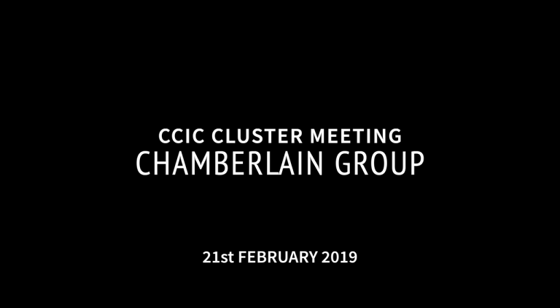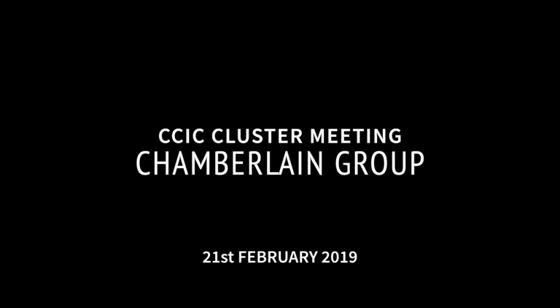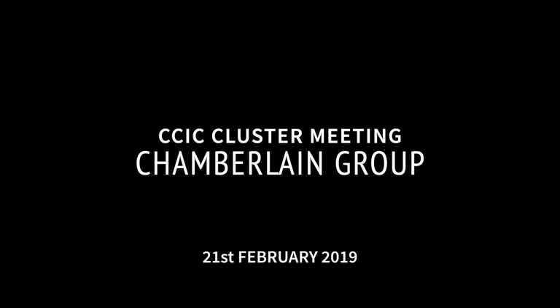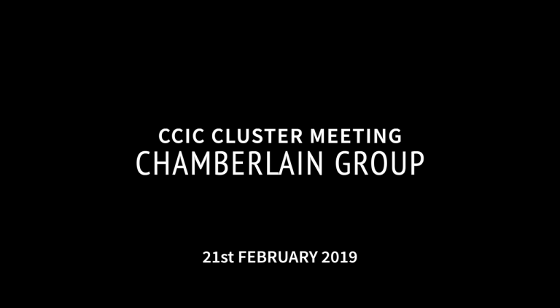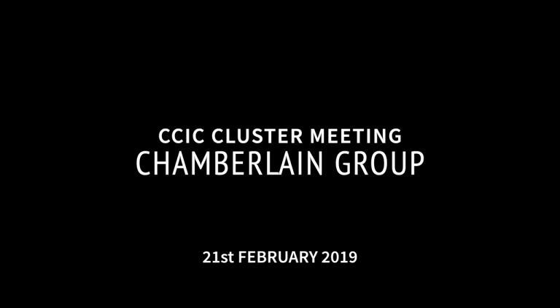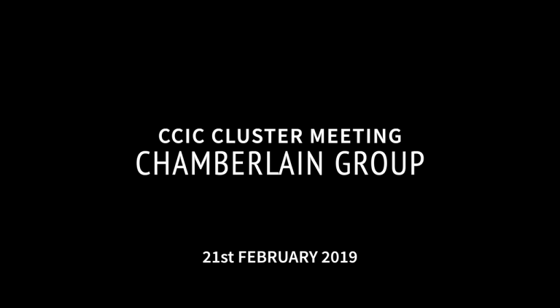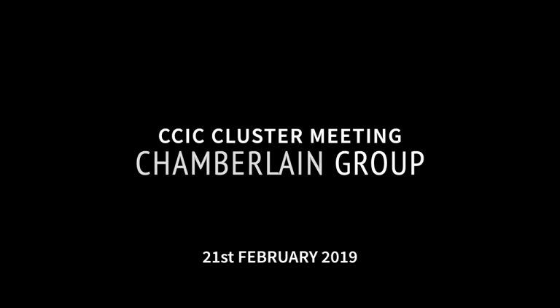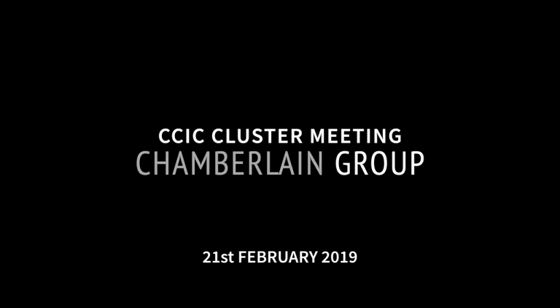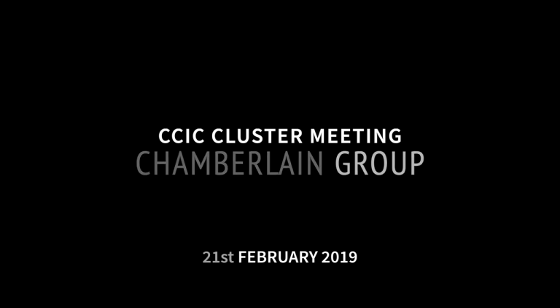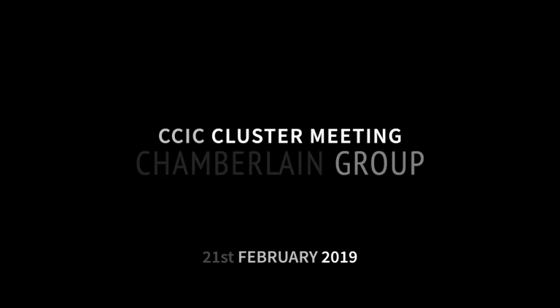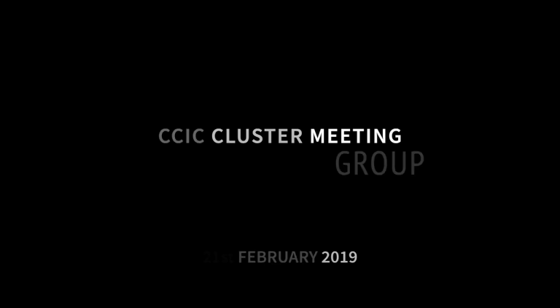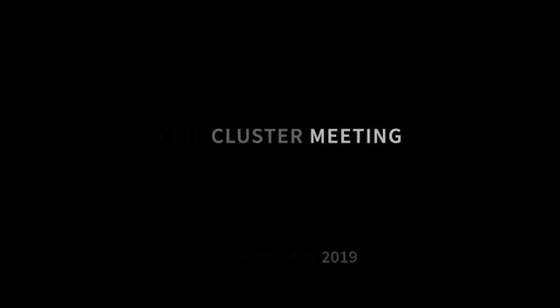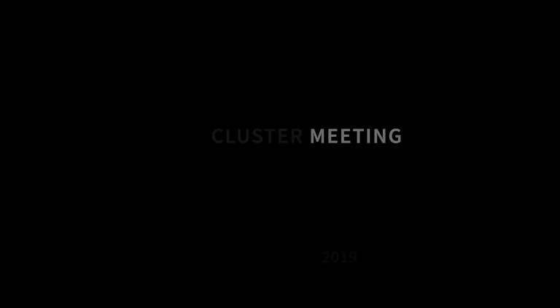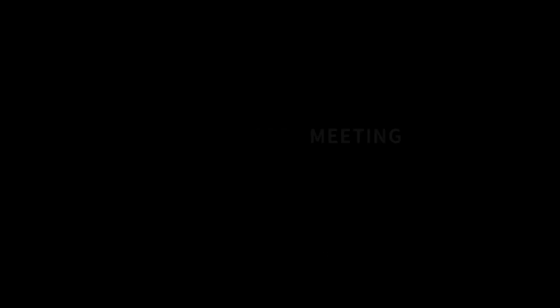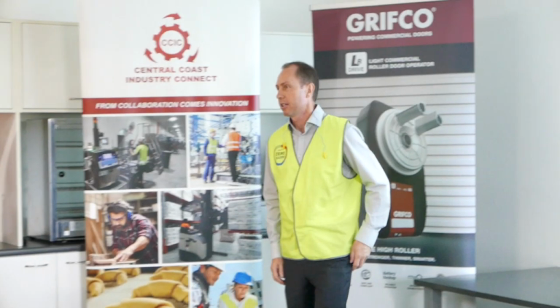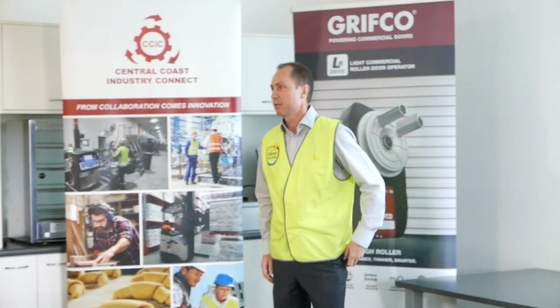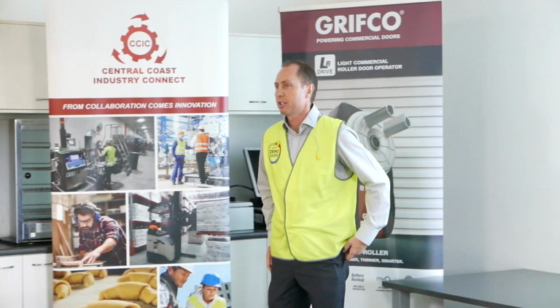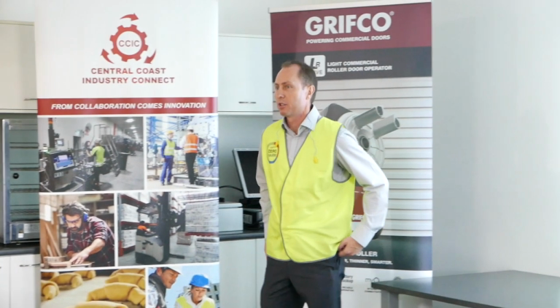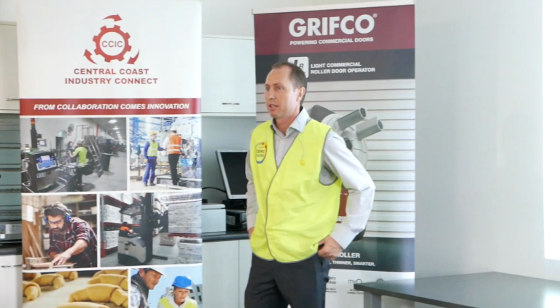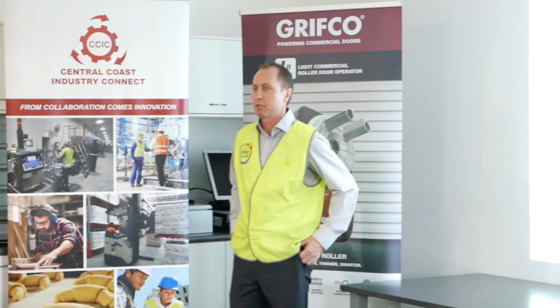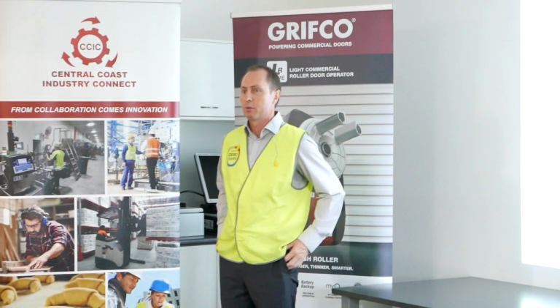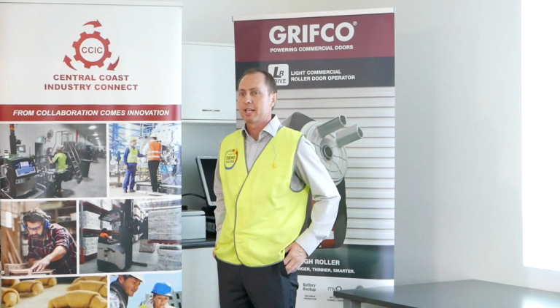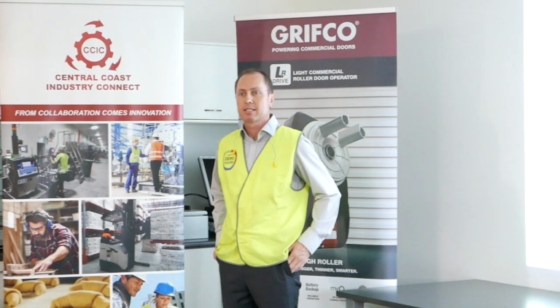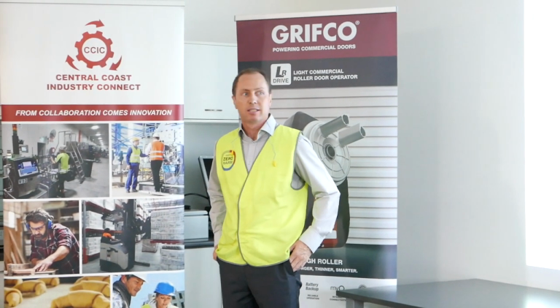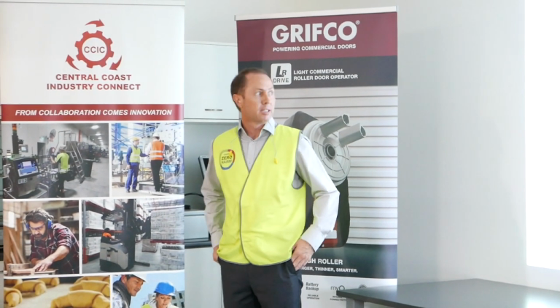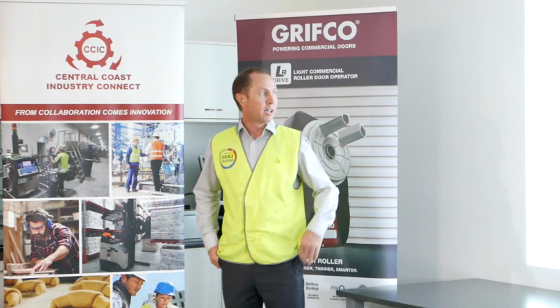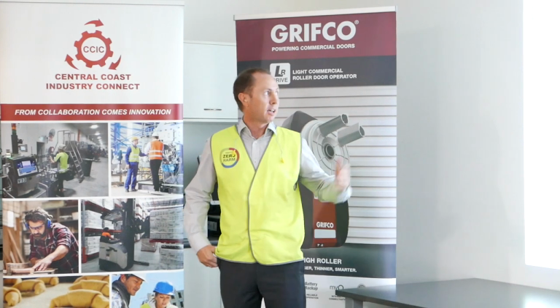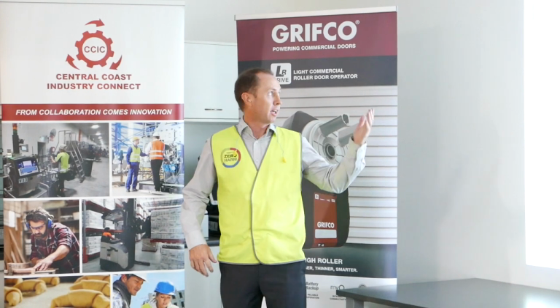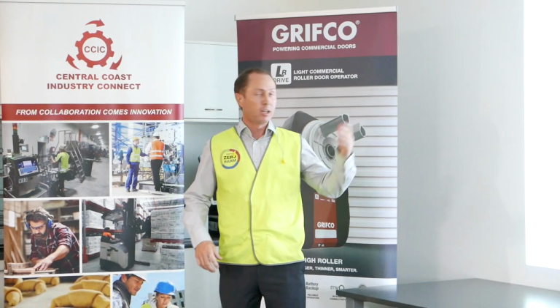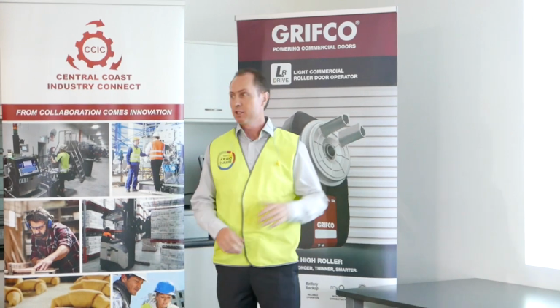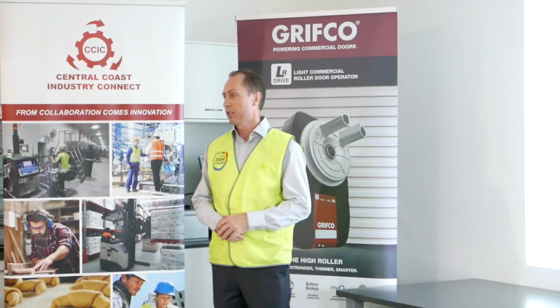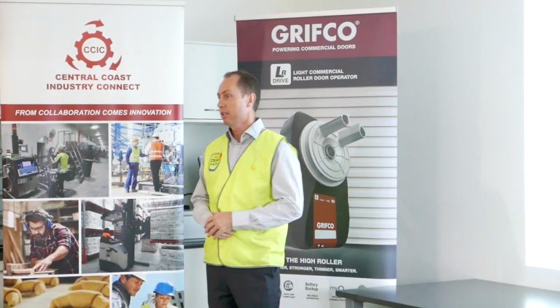Good morning everyone, thanks for coming today. It's very exciting to present our lean journey.